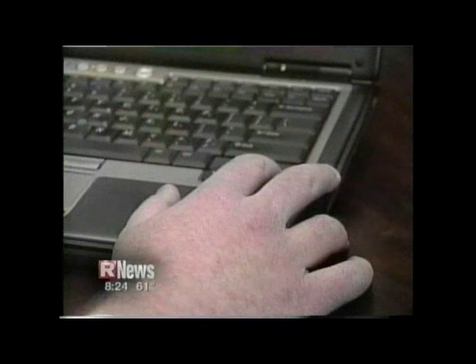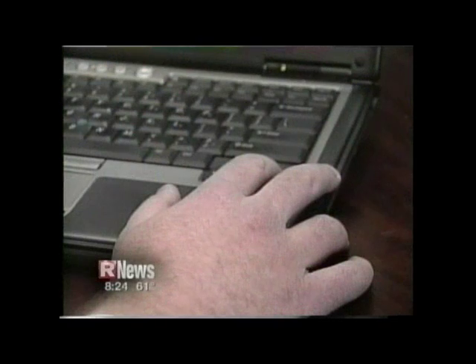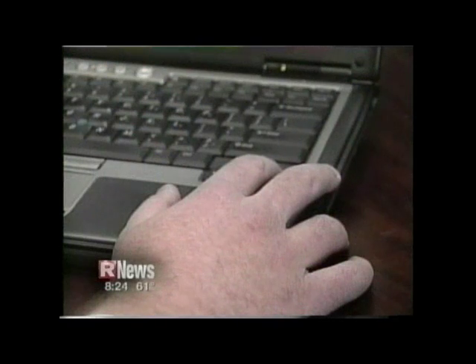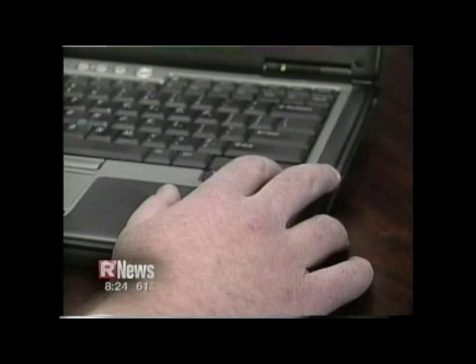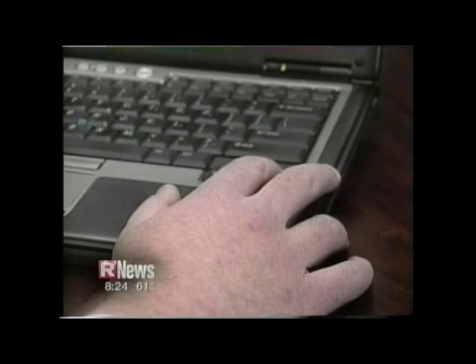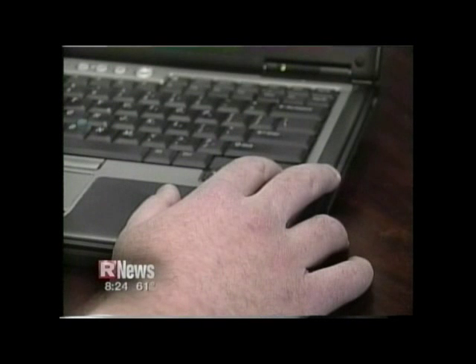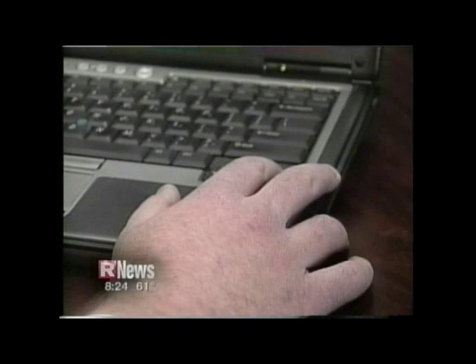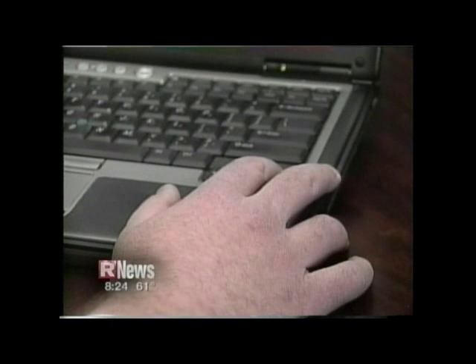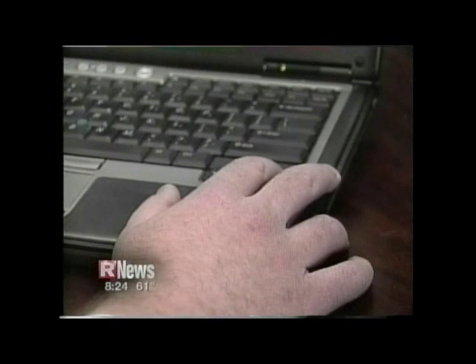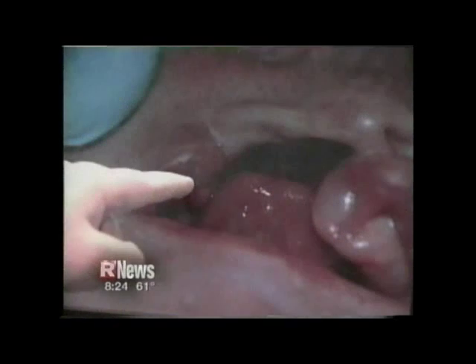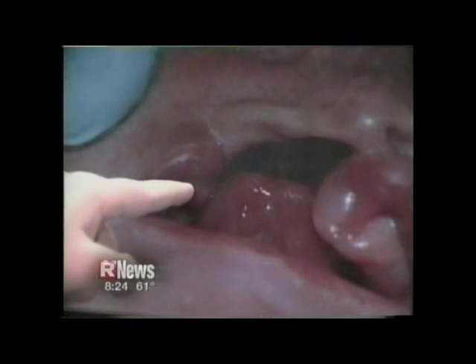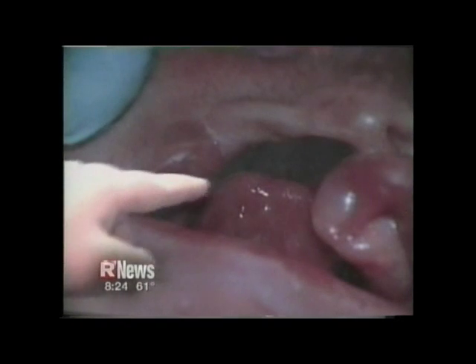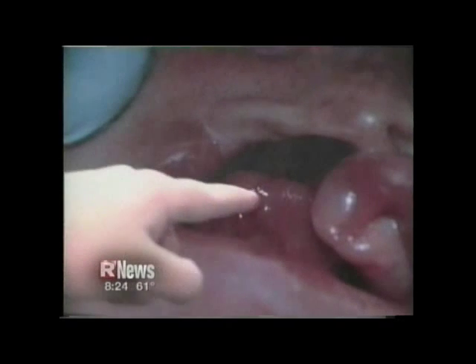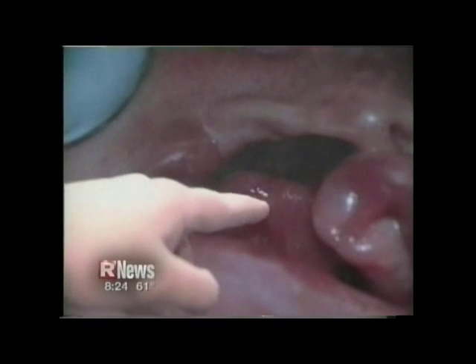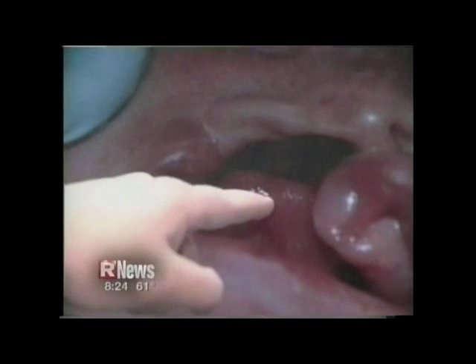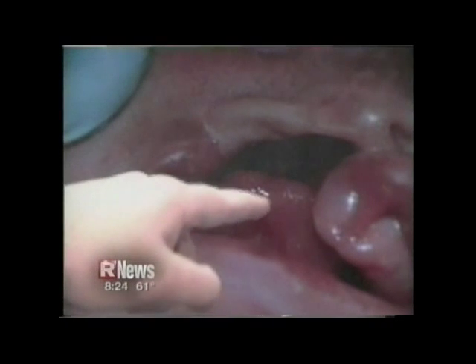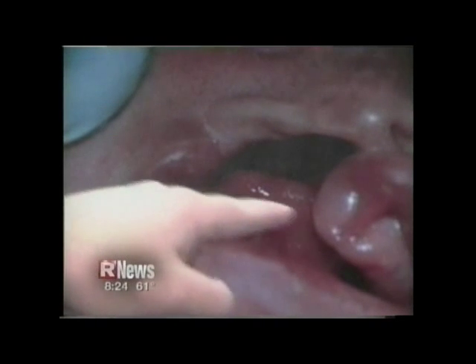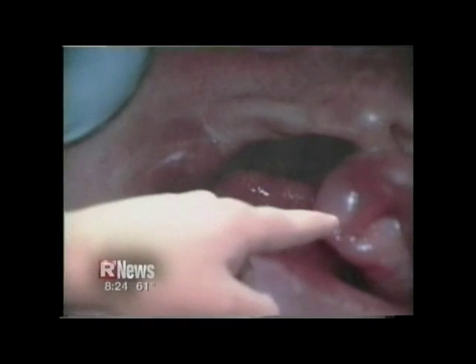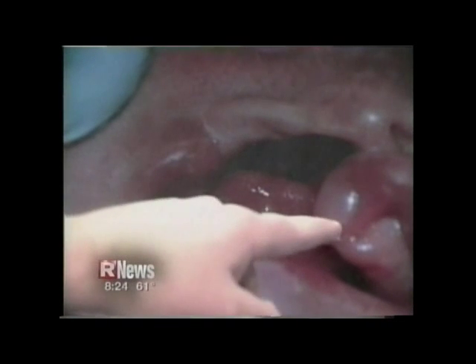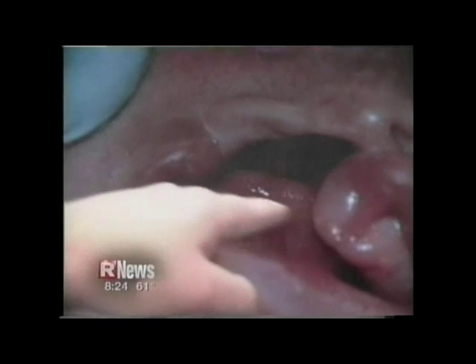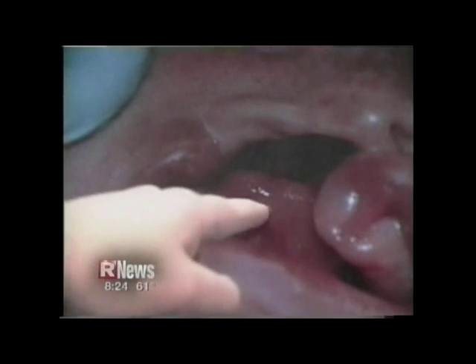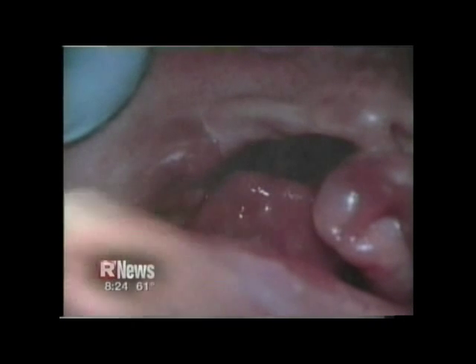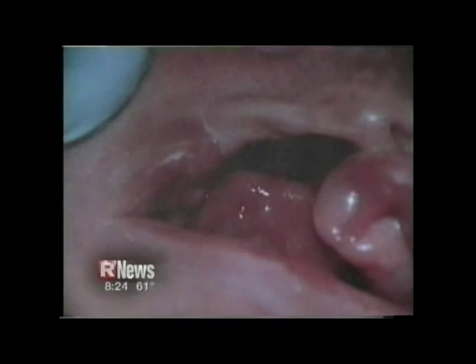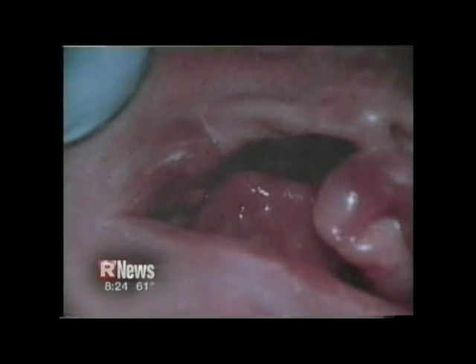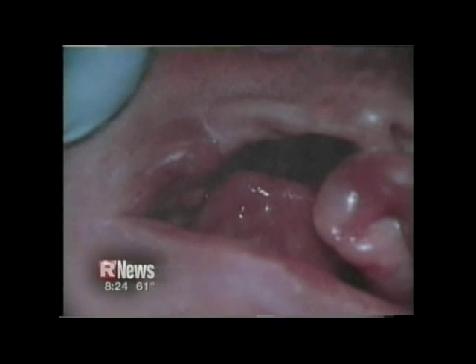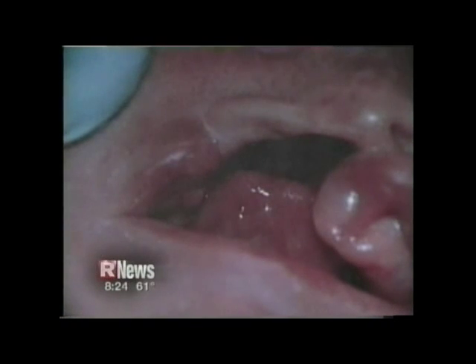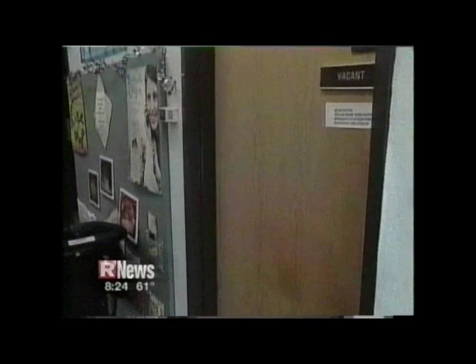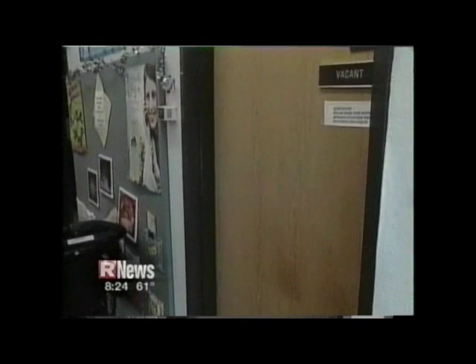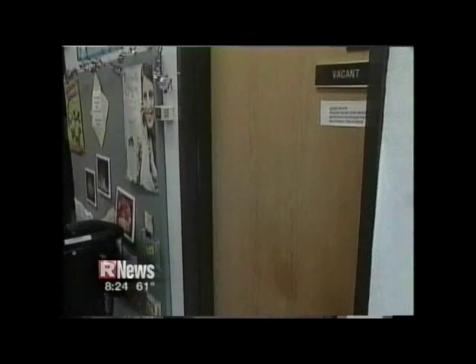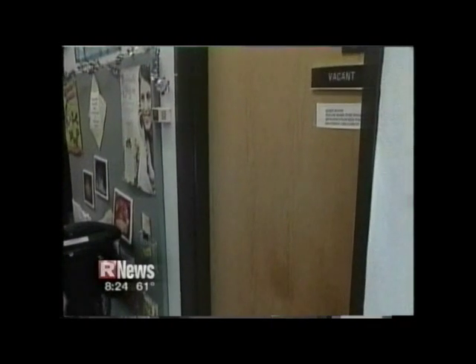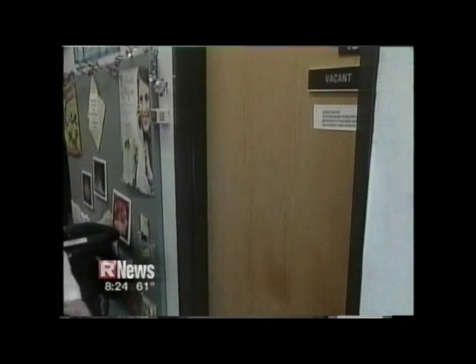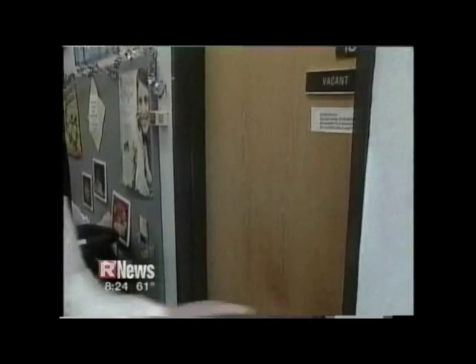A cleft lip and palate certainly is treatable. This eye tooth usually ends up being here, and this needs to be moved over, so we have some work to do.